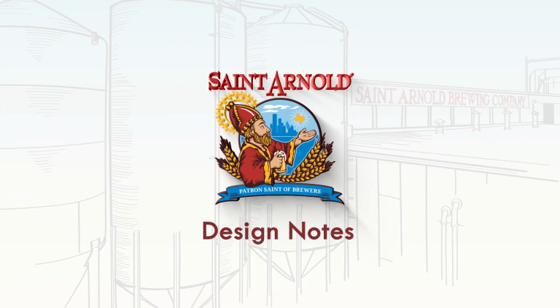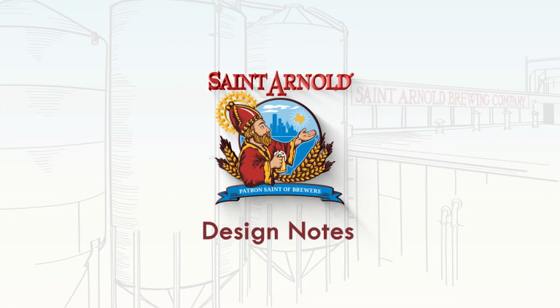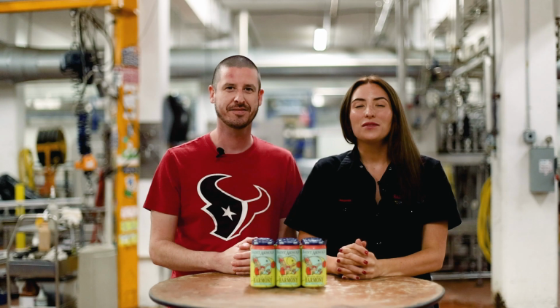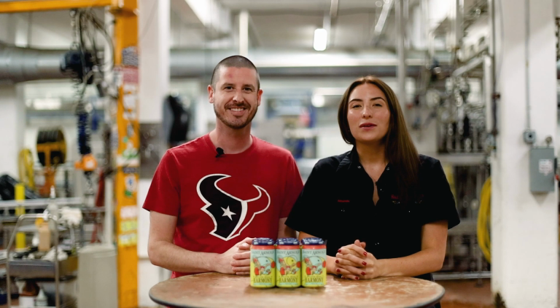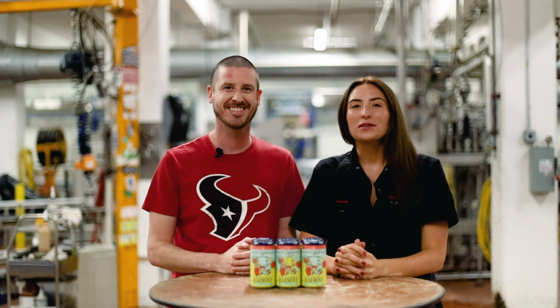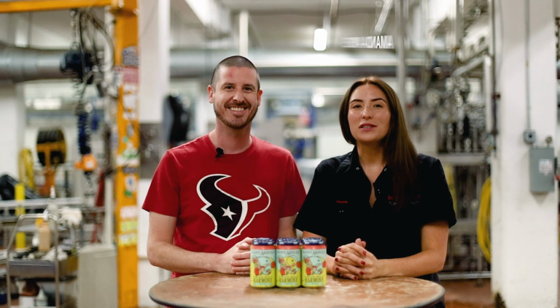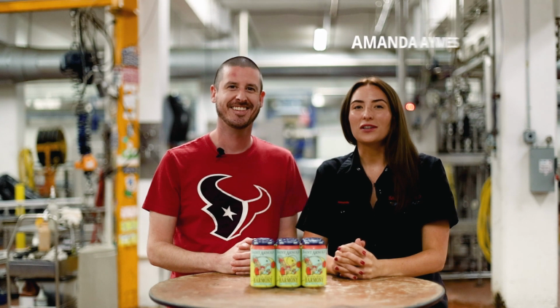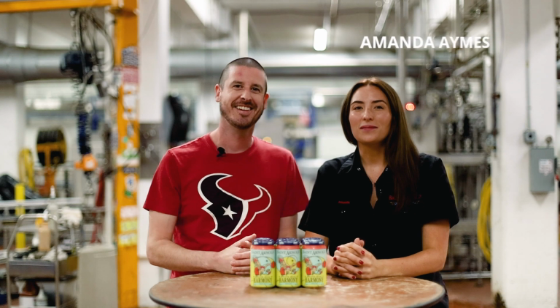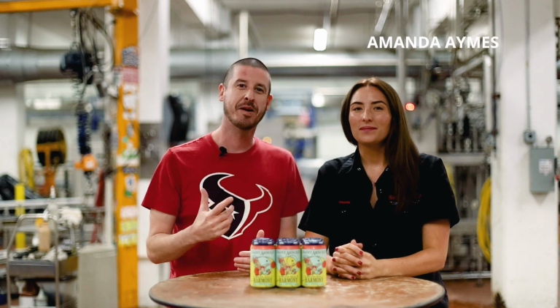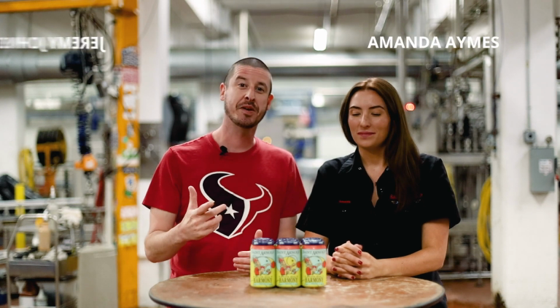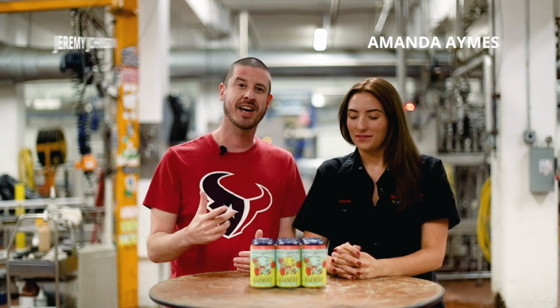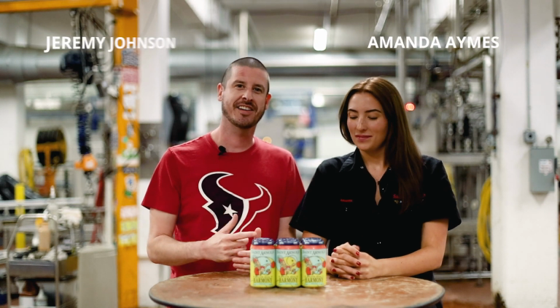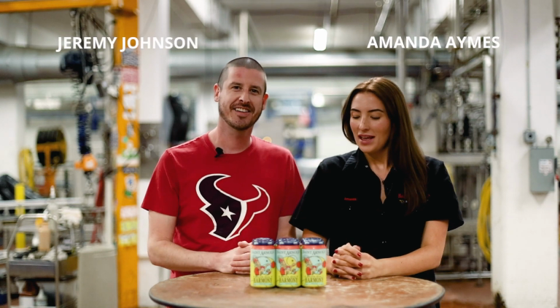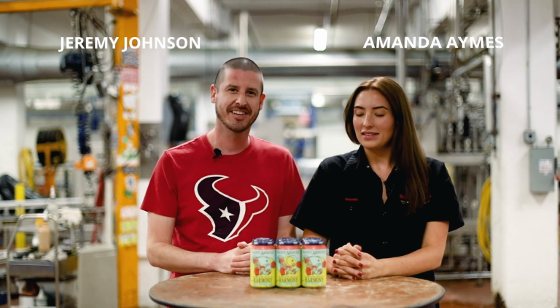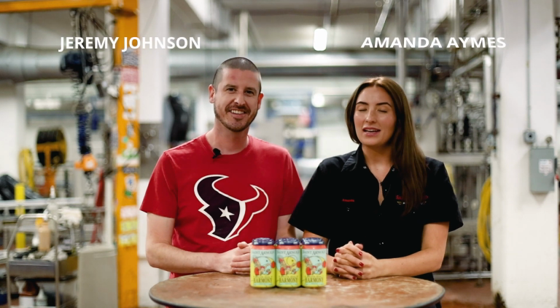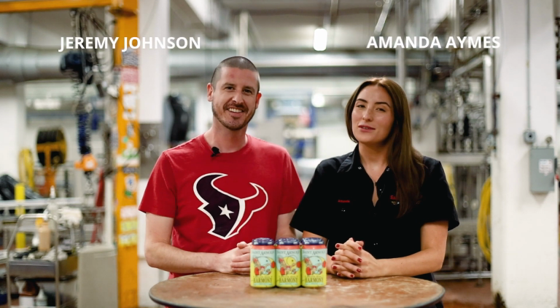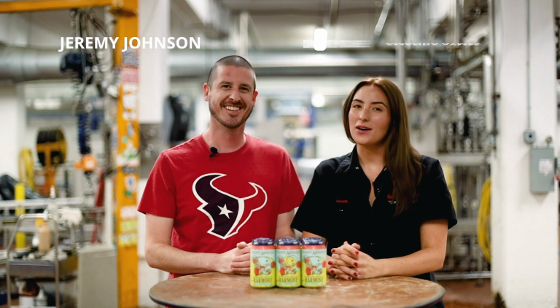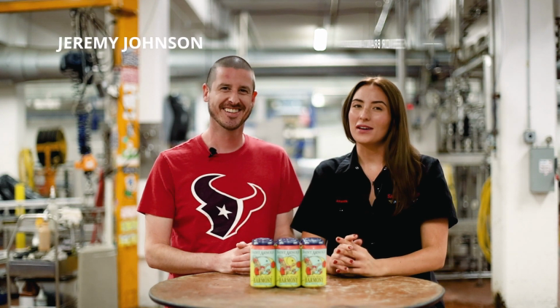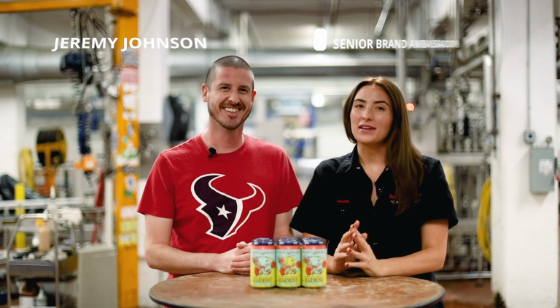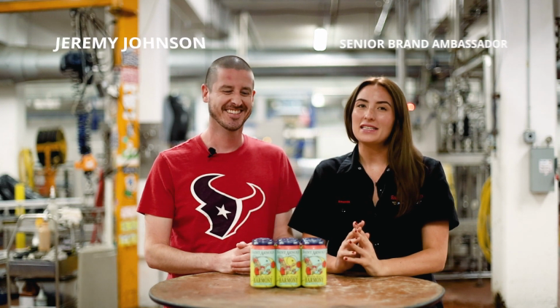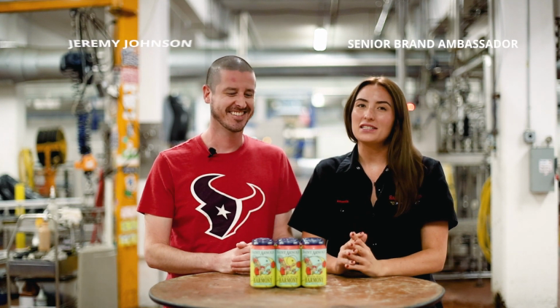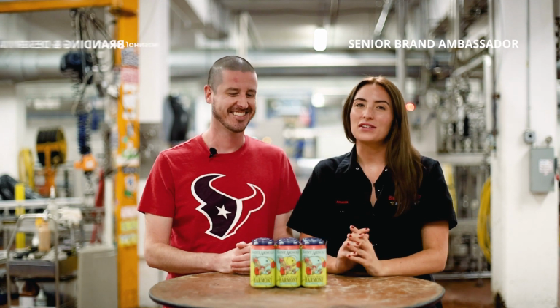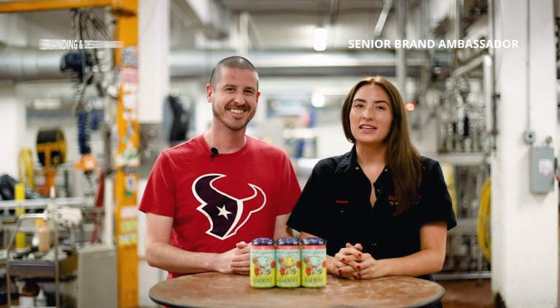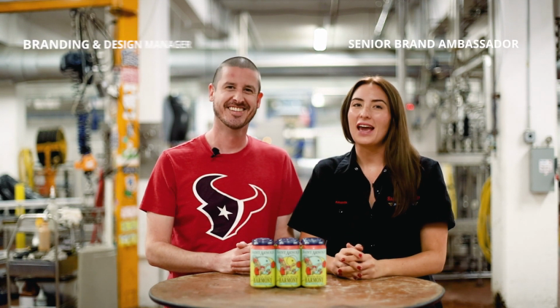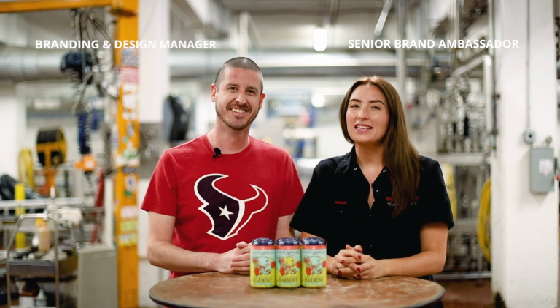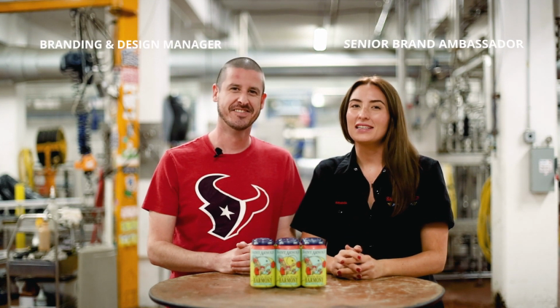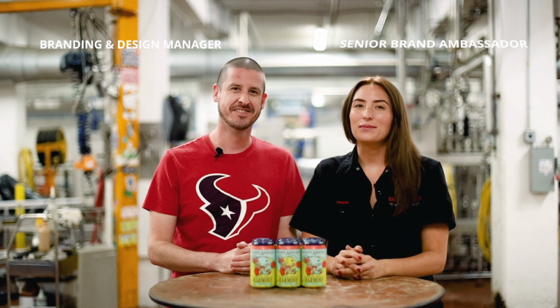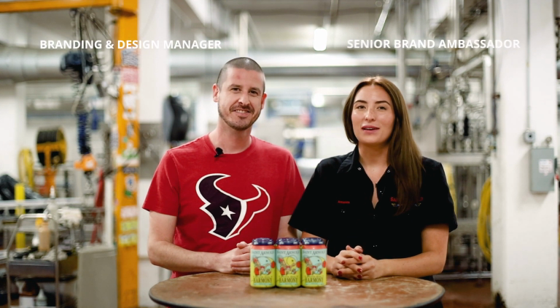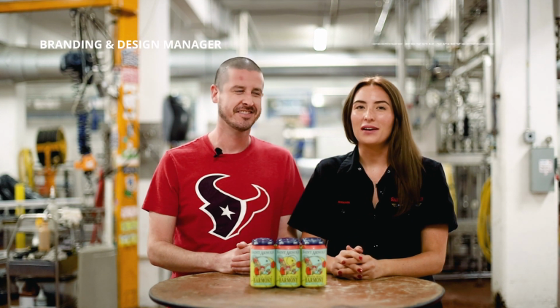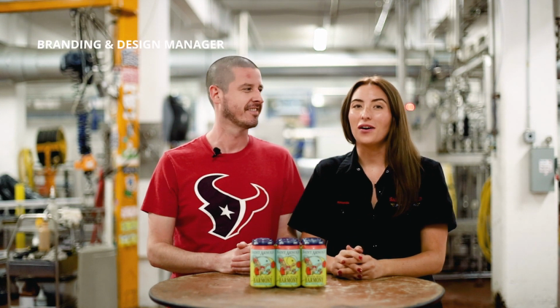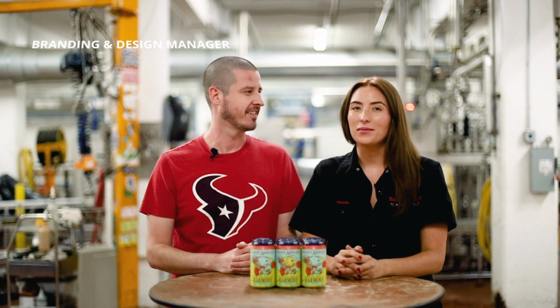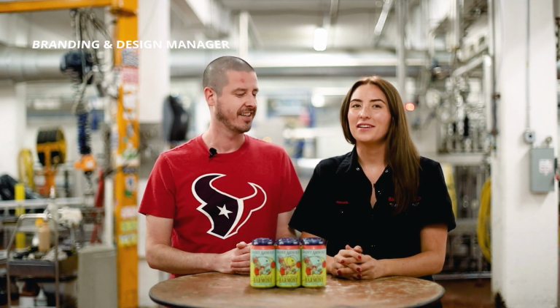Hi everyone, it's me, Jerm. And me, Amanda. And today we're talking about our easy drinking hazy IPA, Harmony.